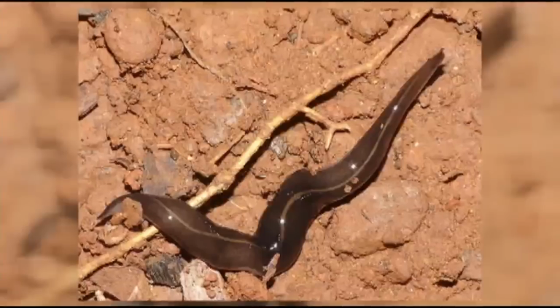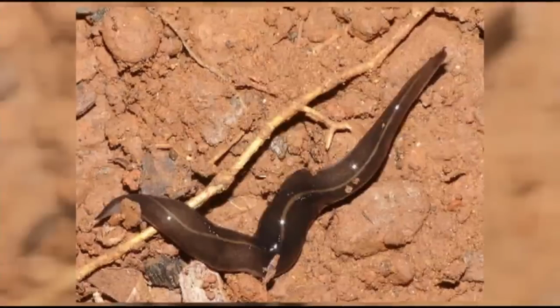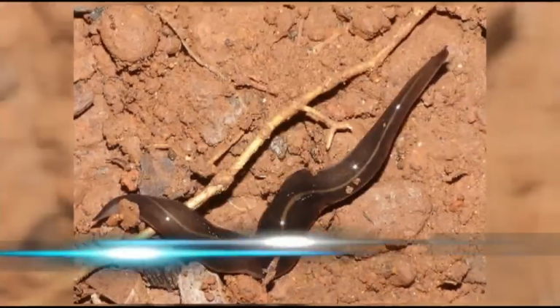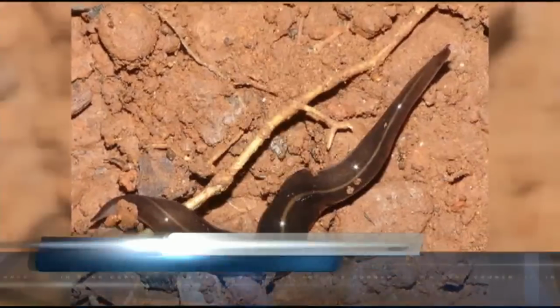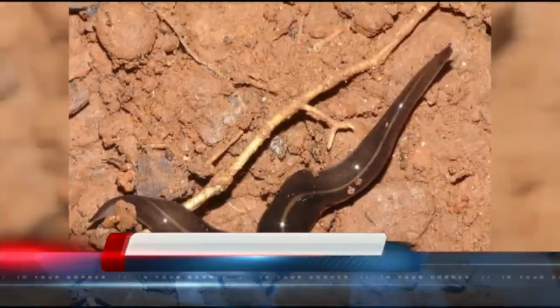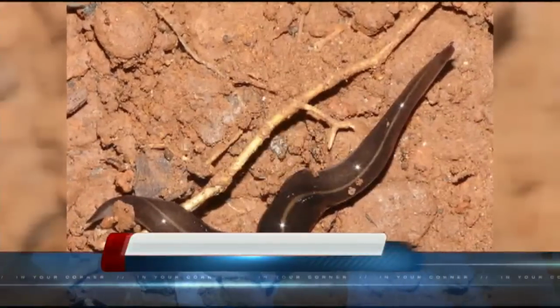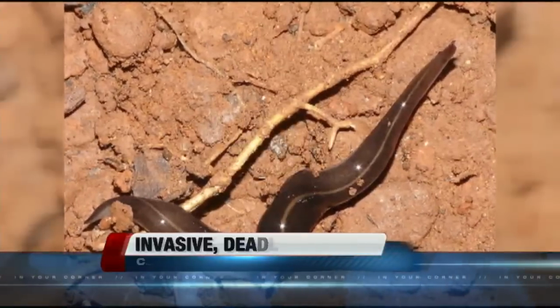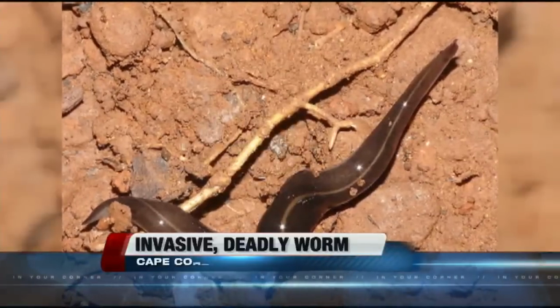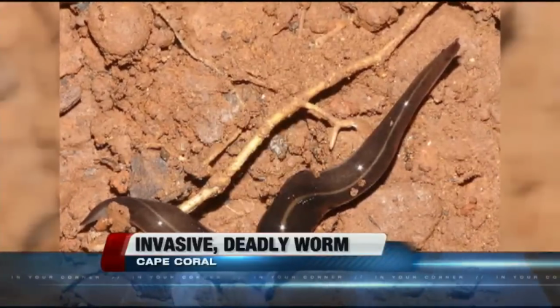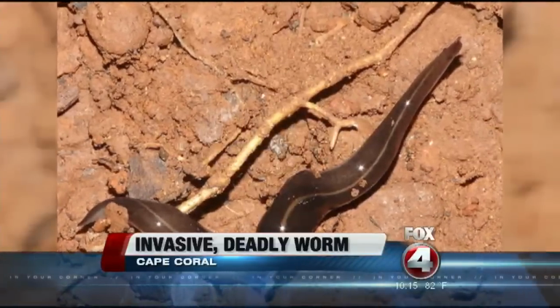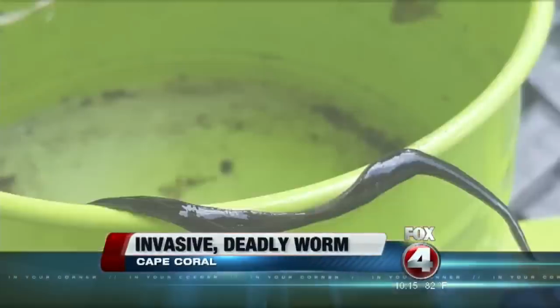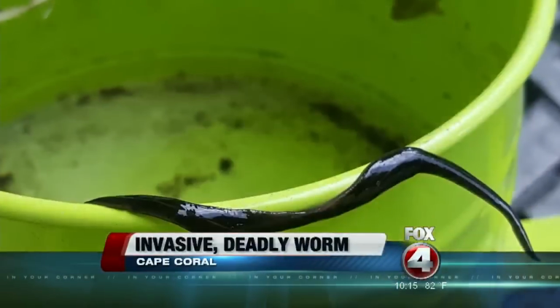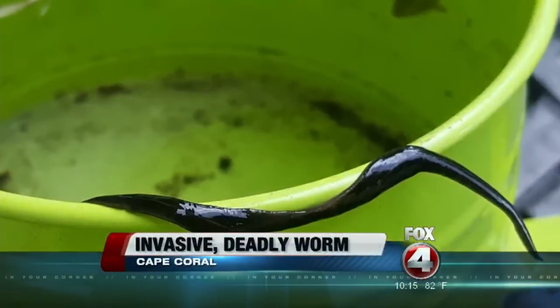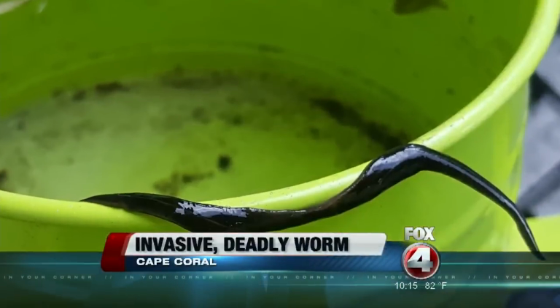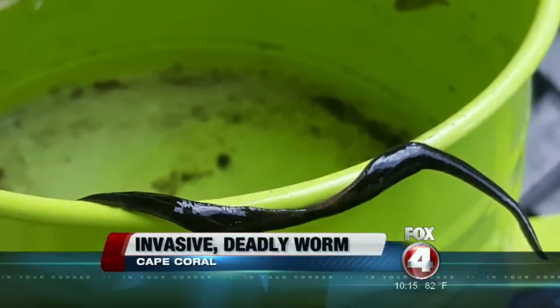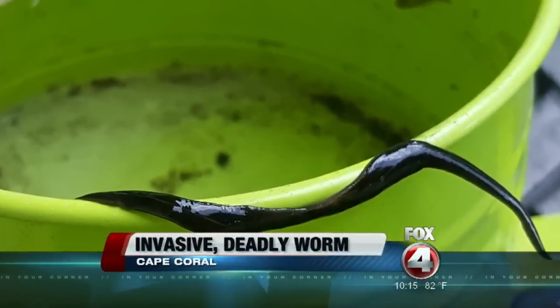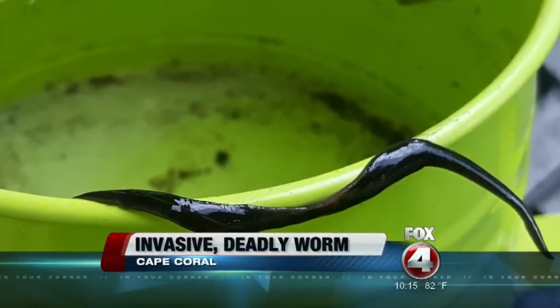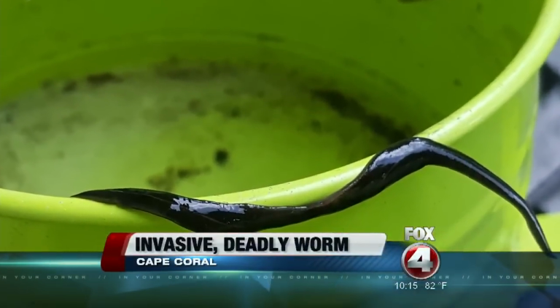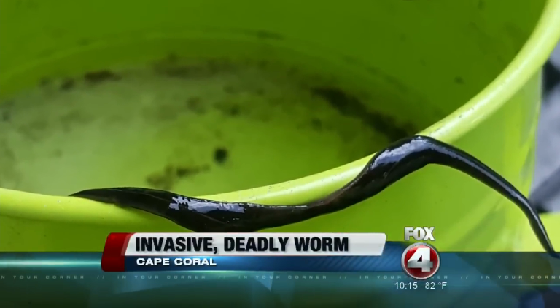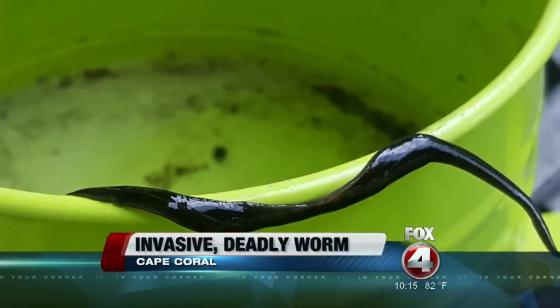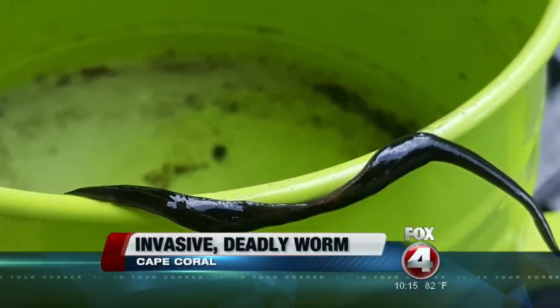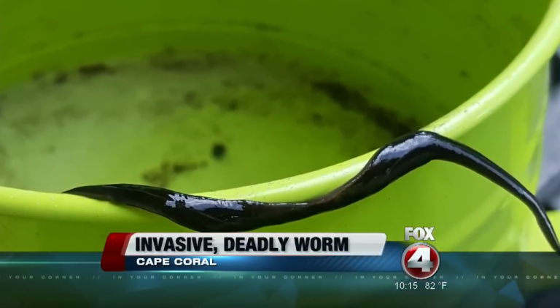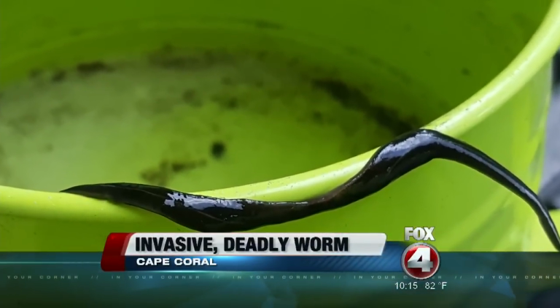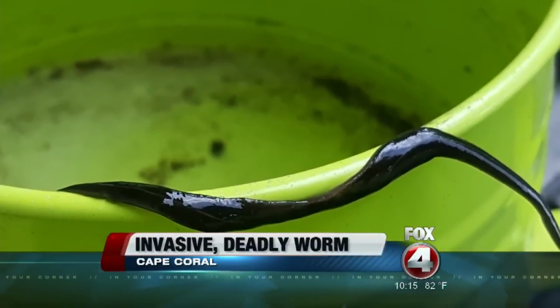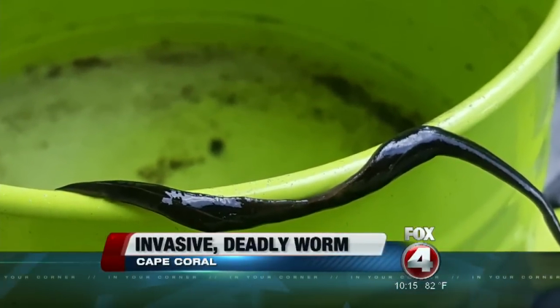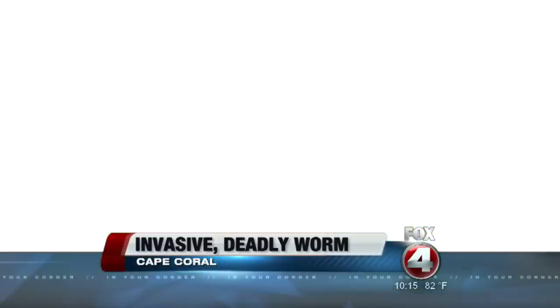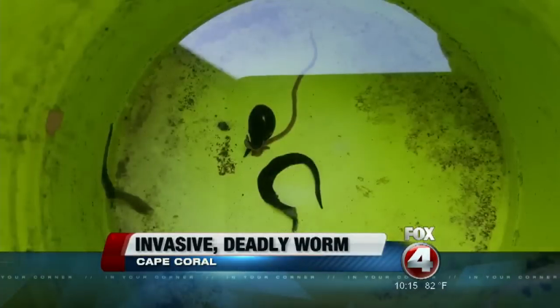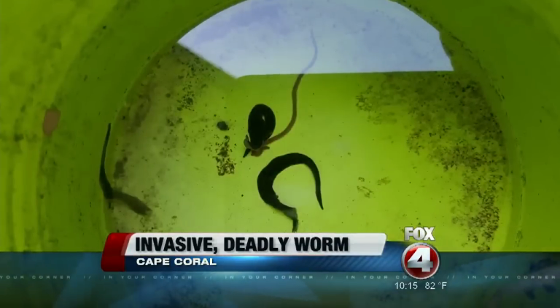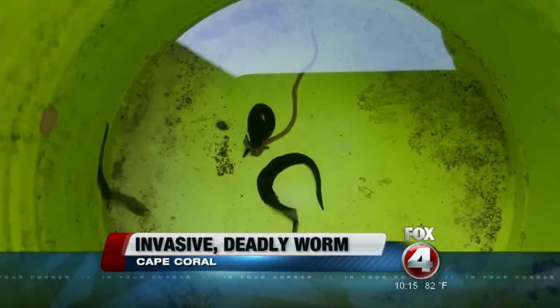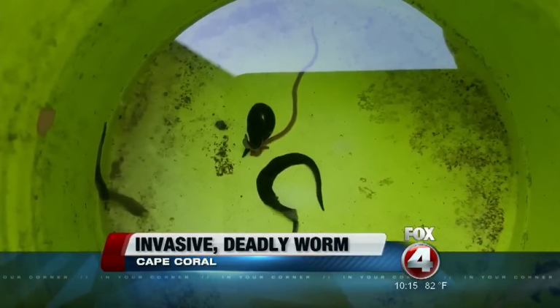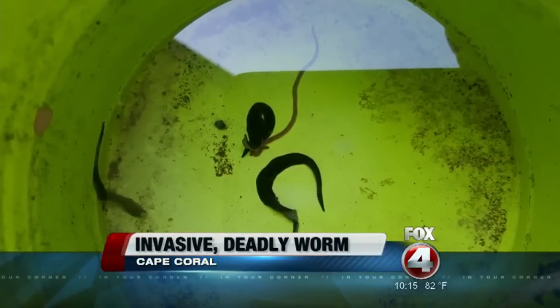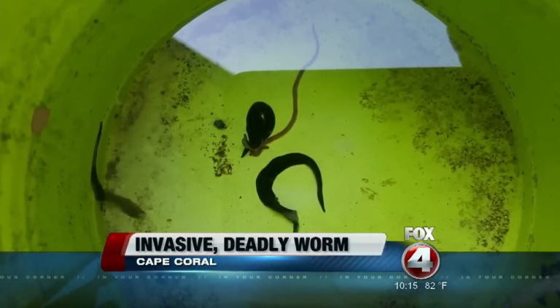Potentially deadly worm found in Cape Coral today. It's raising concerns about how it got in the Cape and how to keep it from spreading.